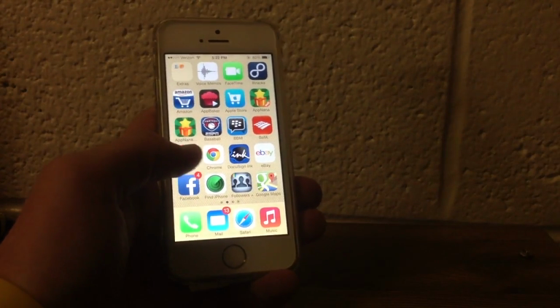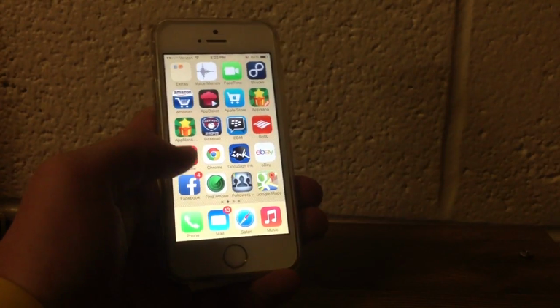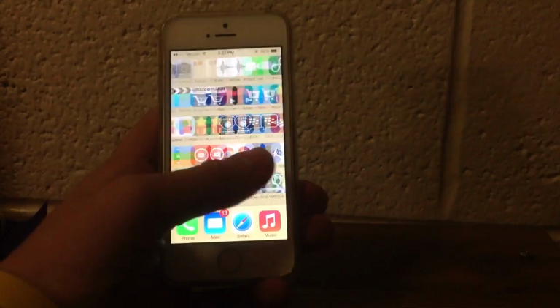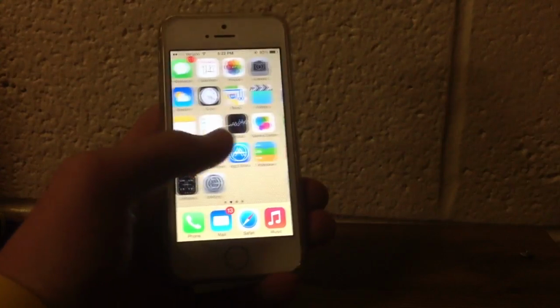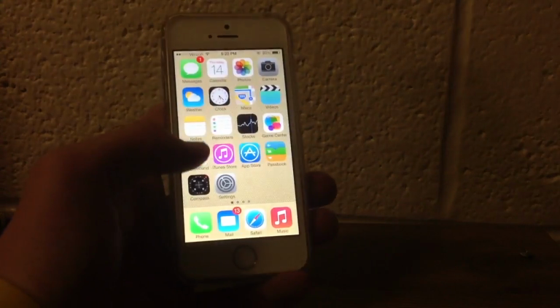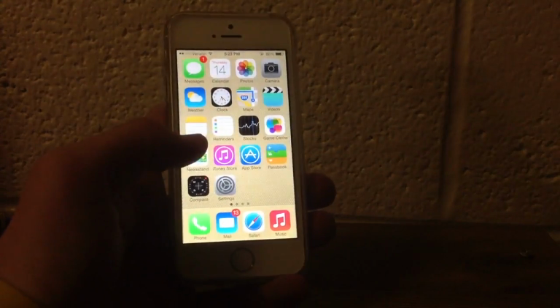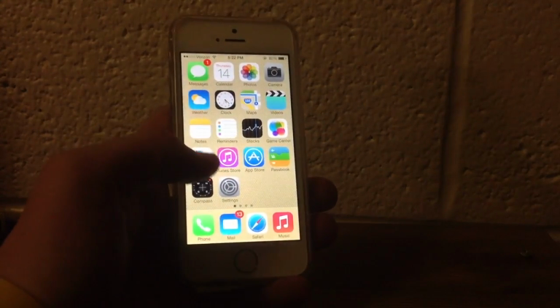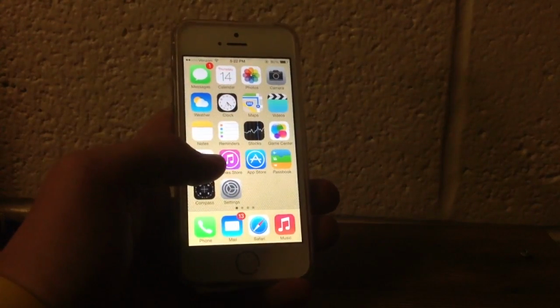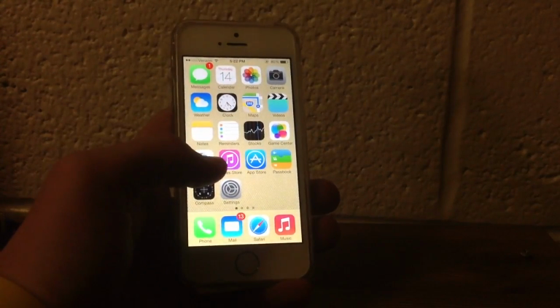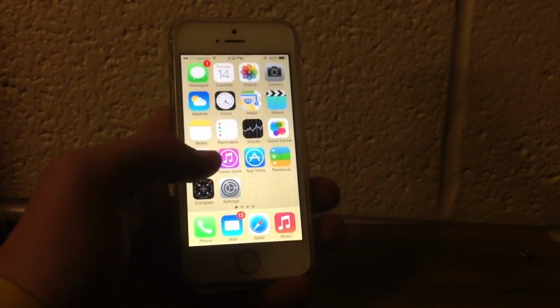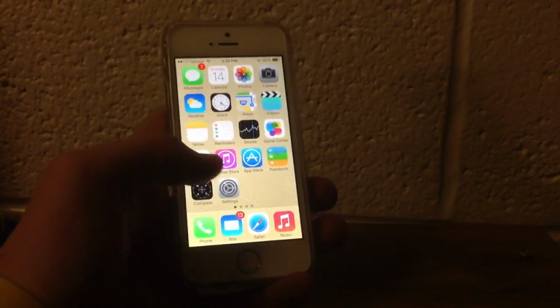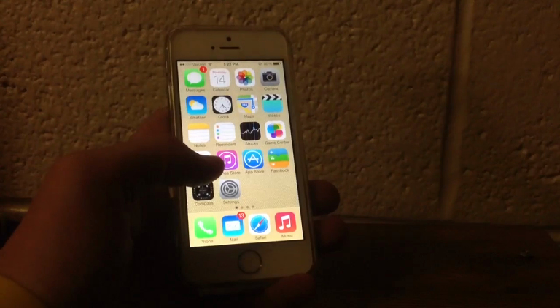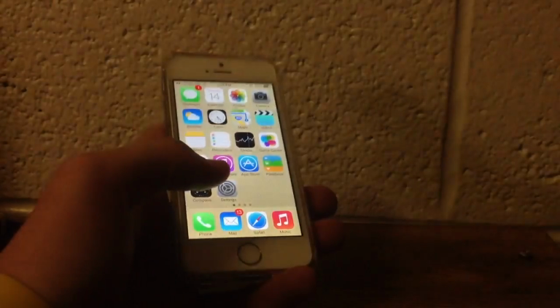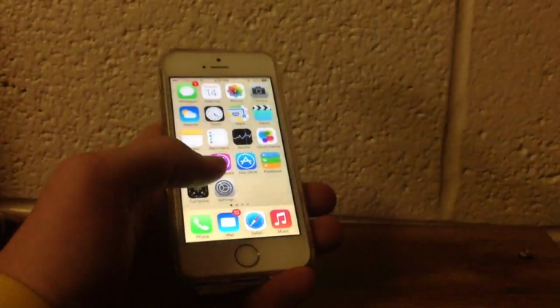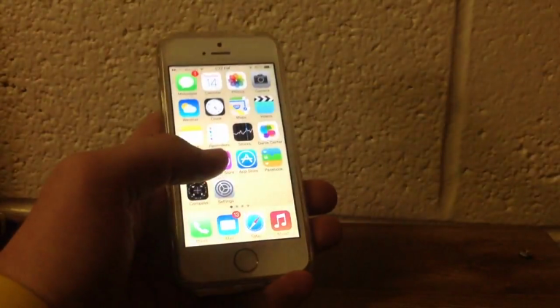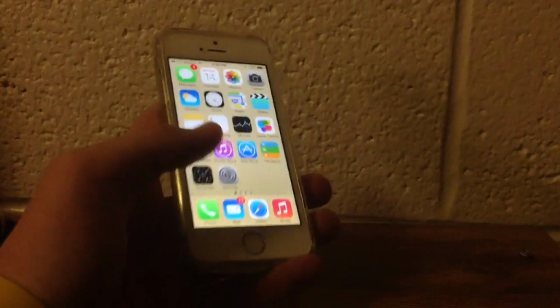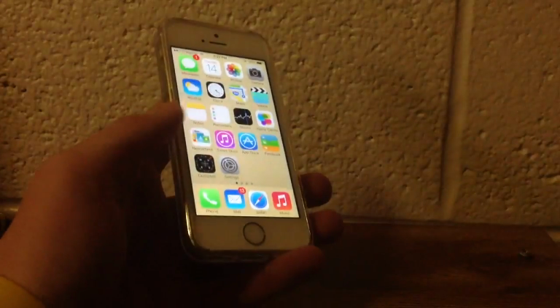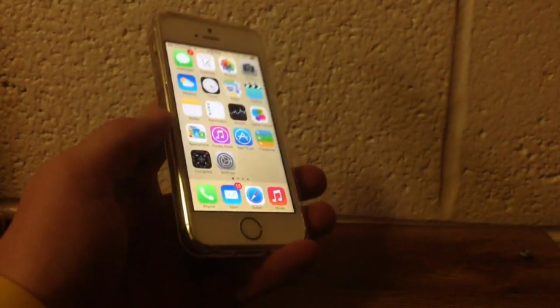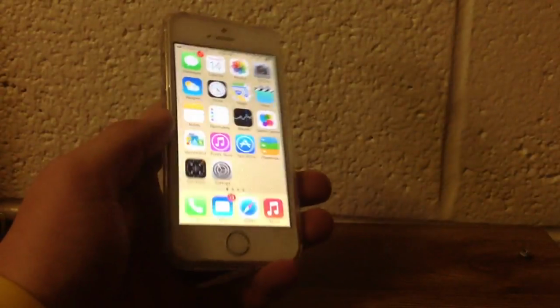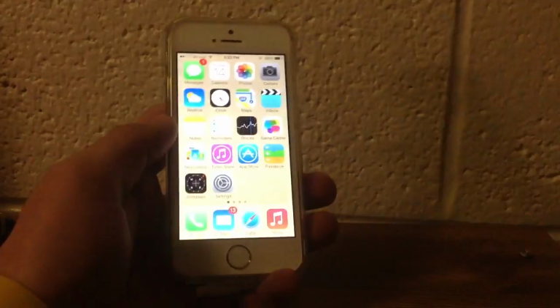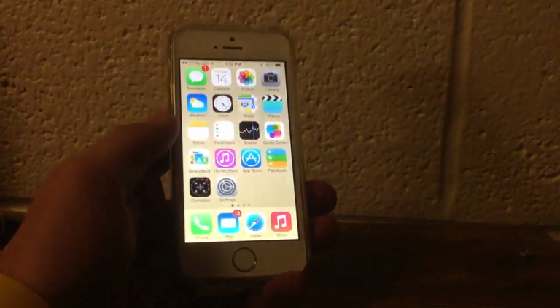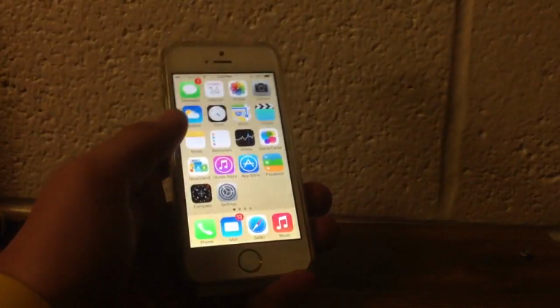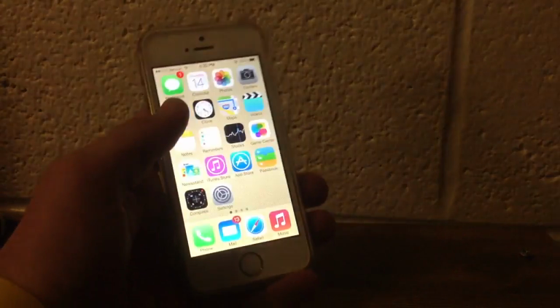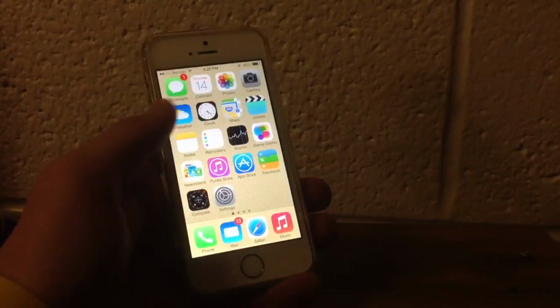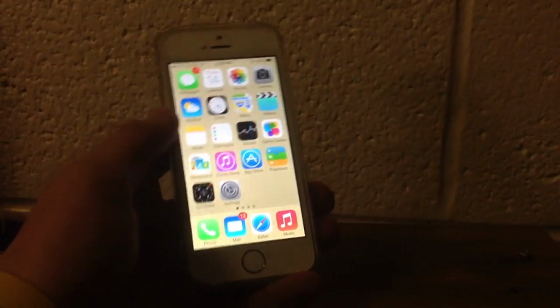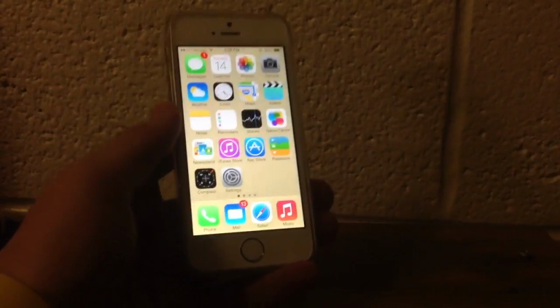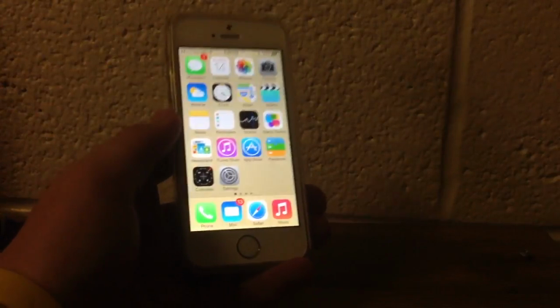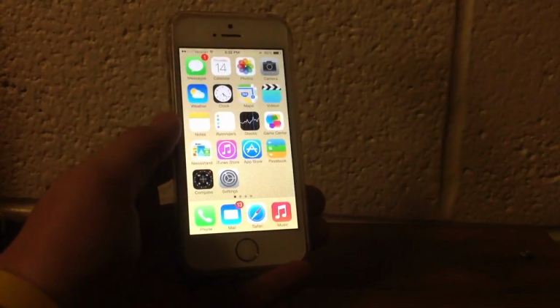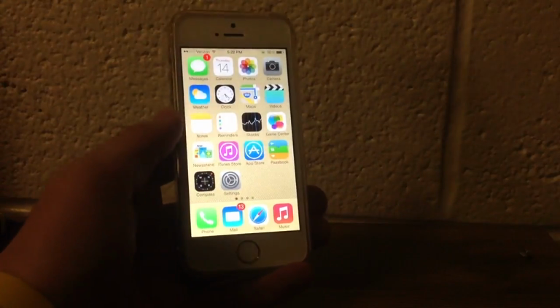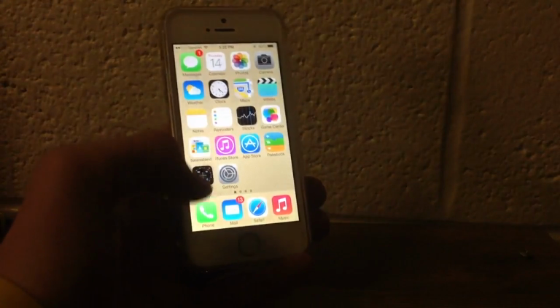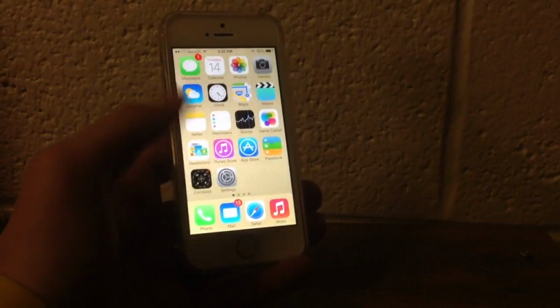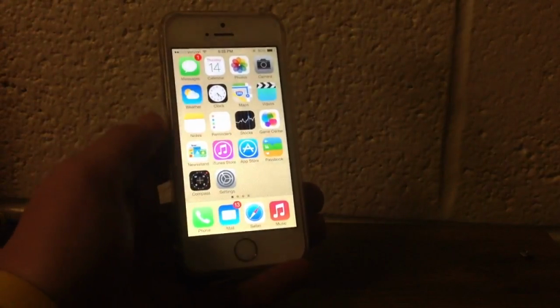Hey guys, quick little video here just to review iOS 7.0.4, which was released today. Let you guys know that it was released, and you can download it in the description.